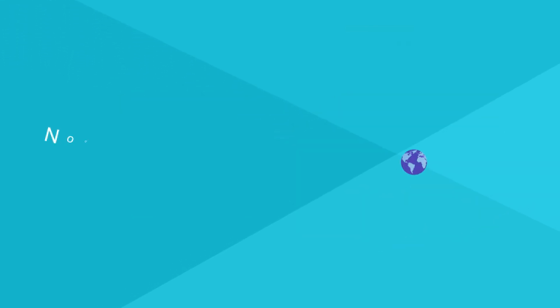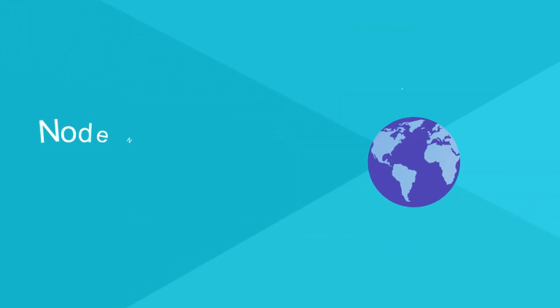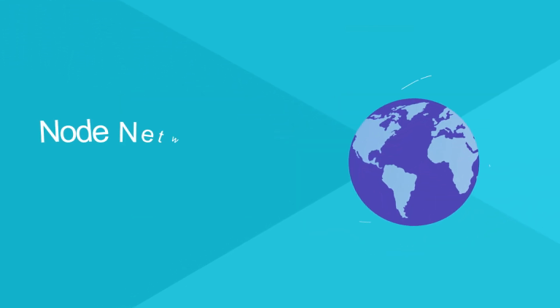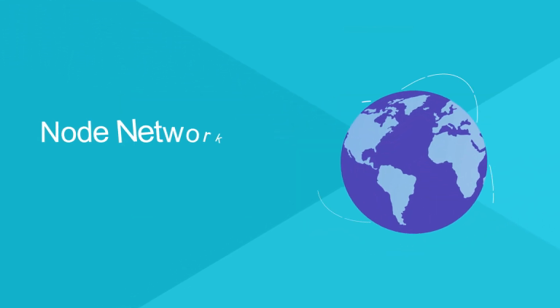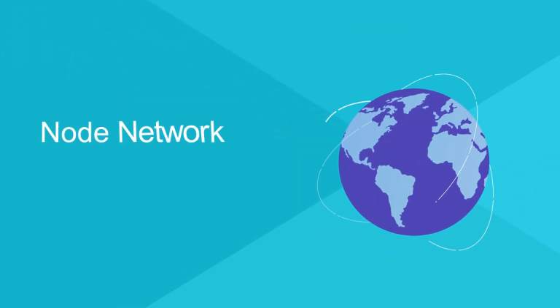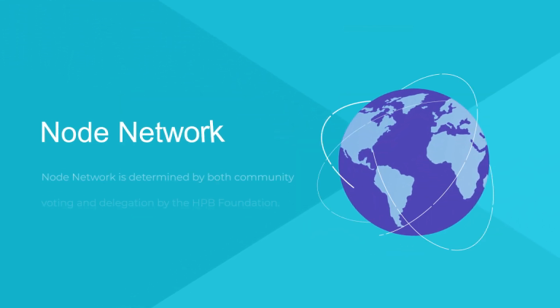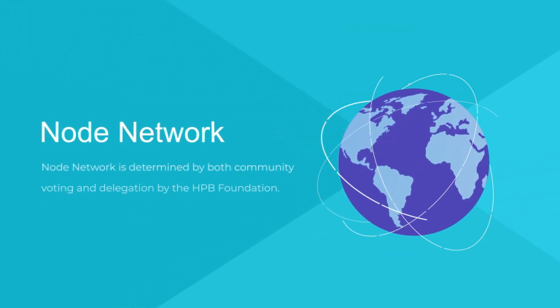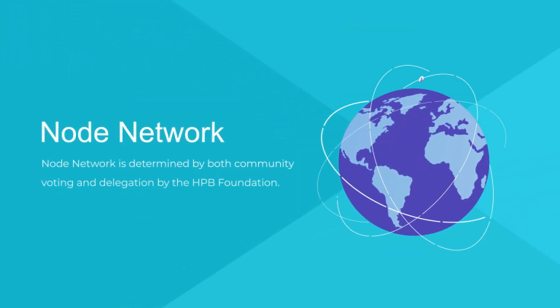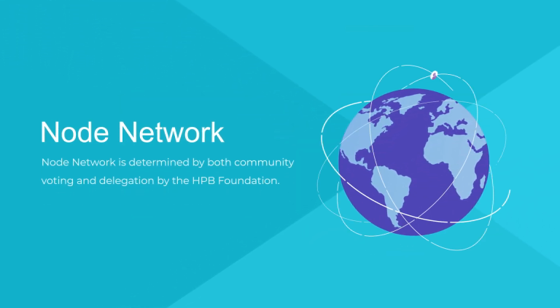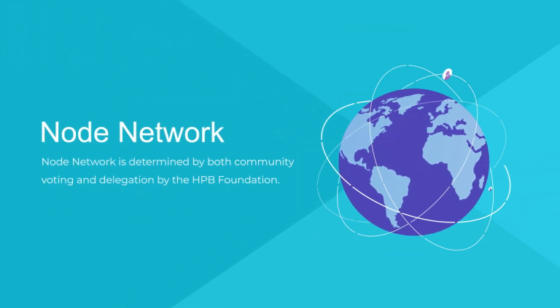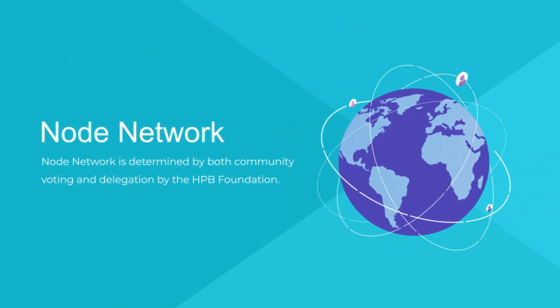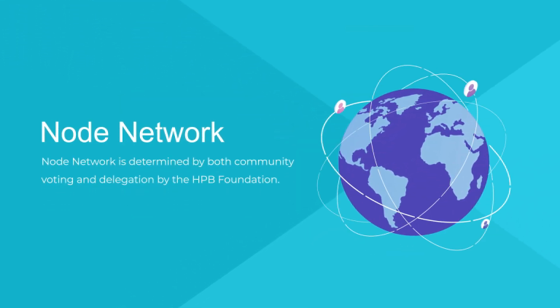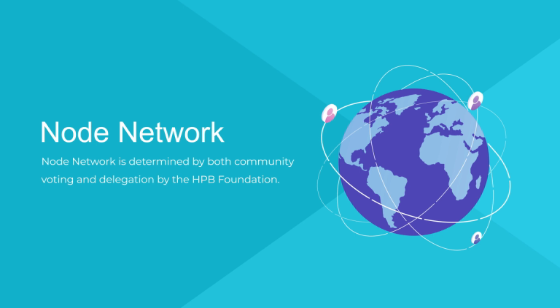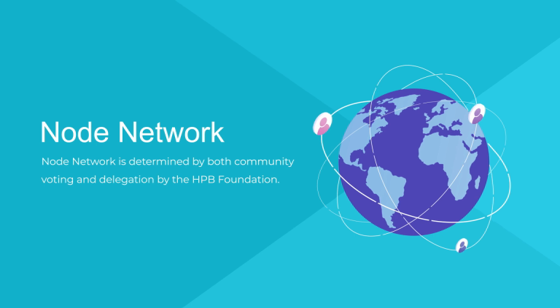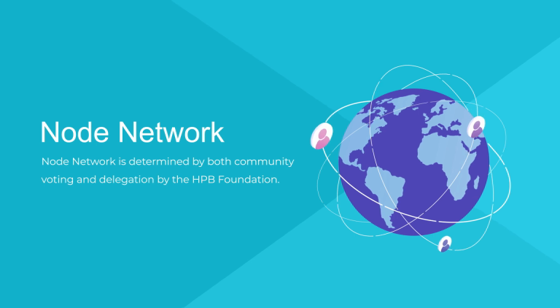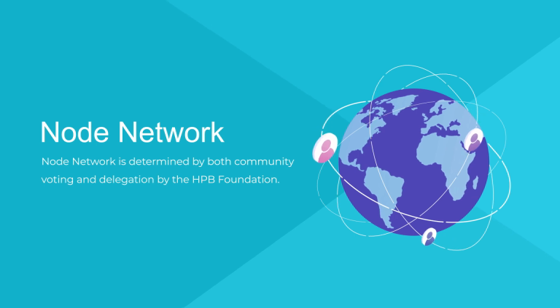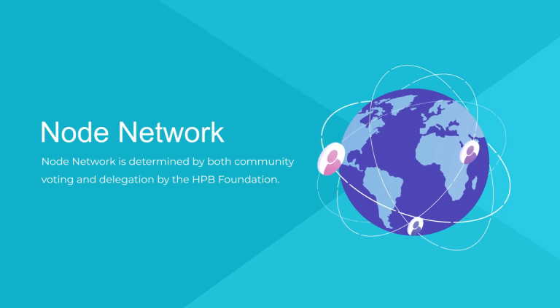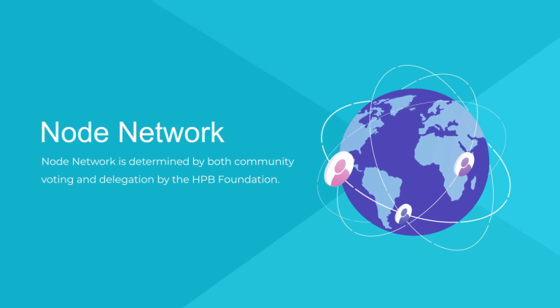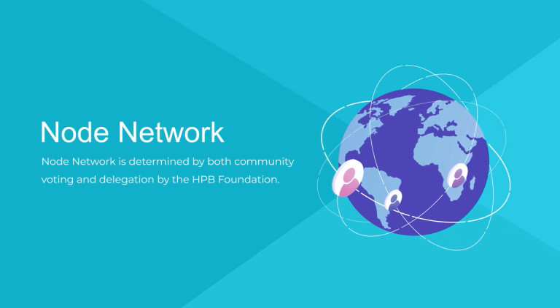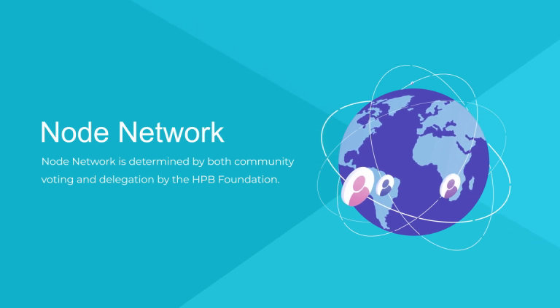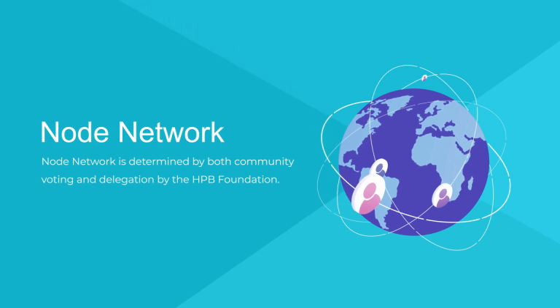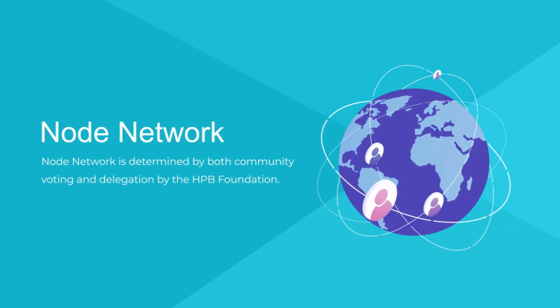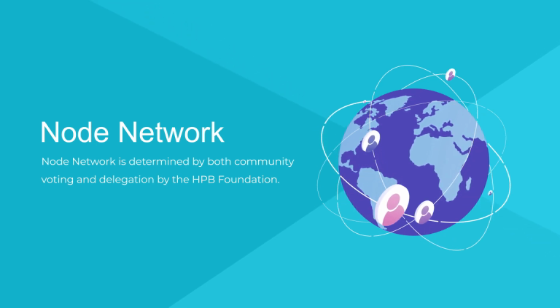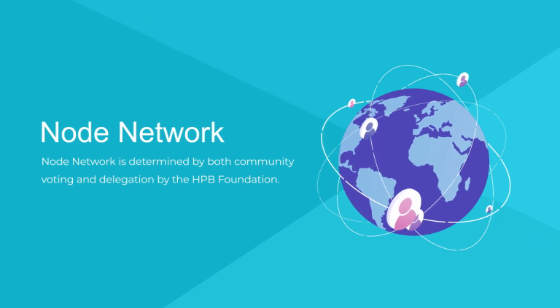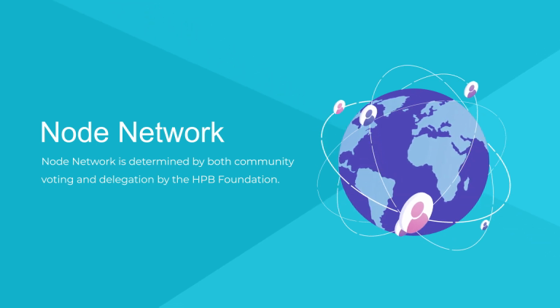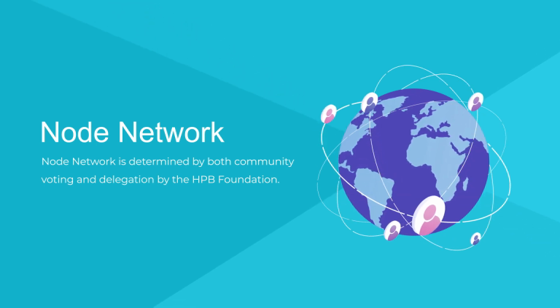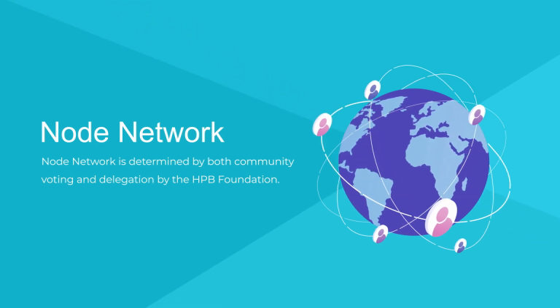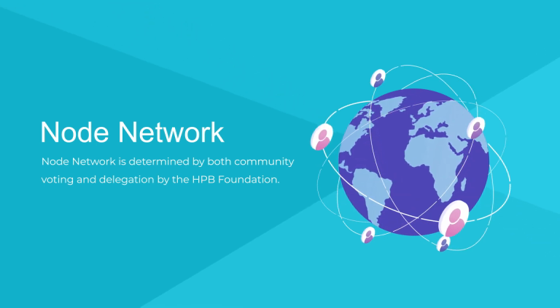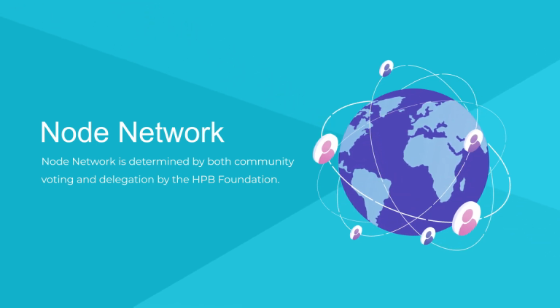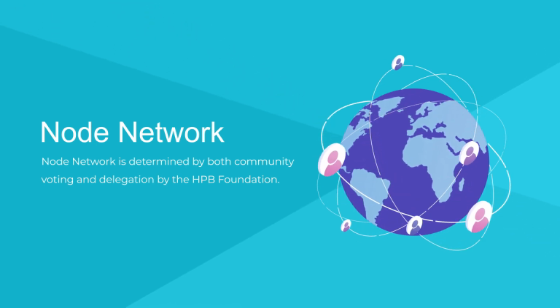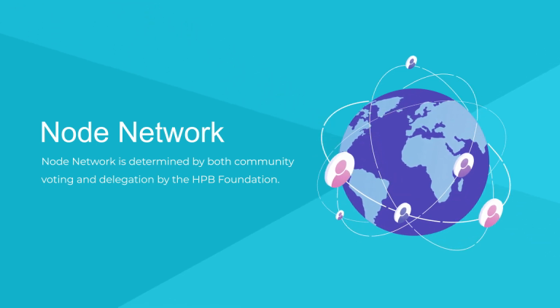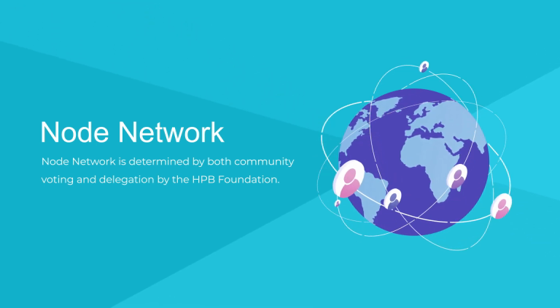Node Network. The Node Network is determined by both community voting and delegation by the HPB Foundation.